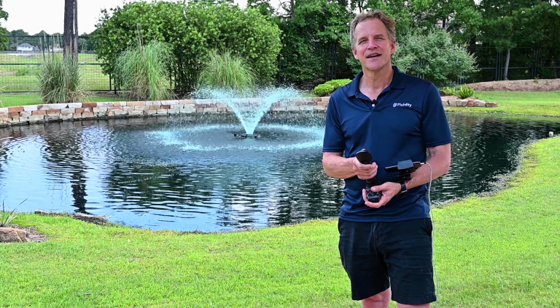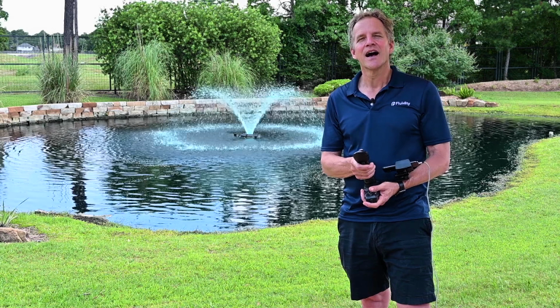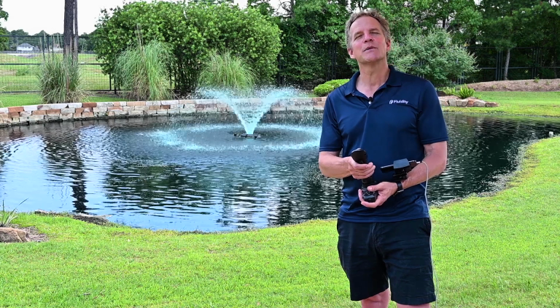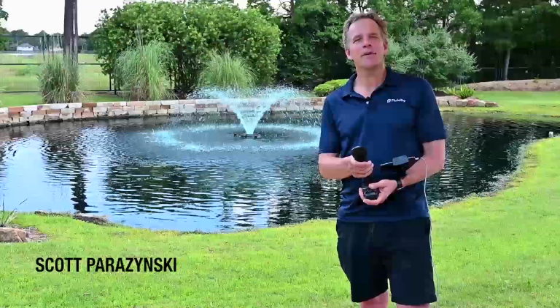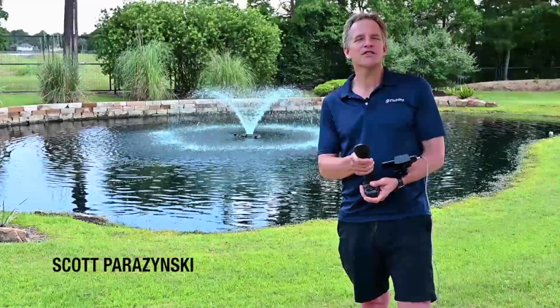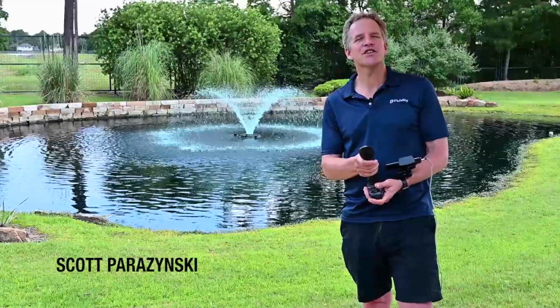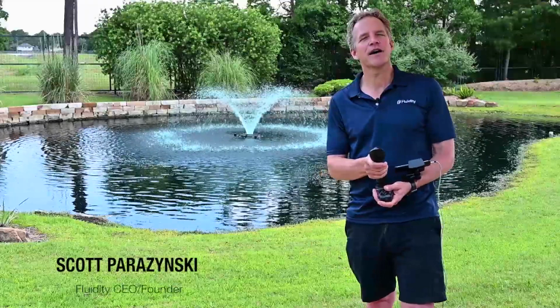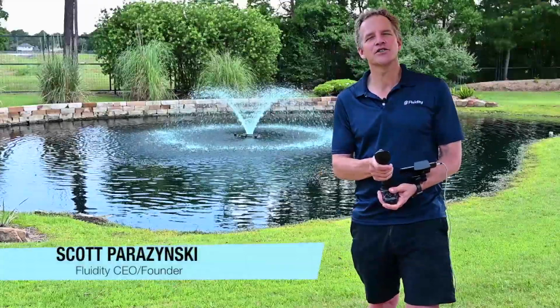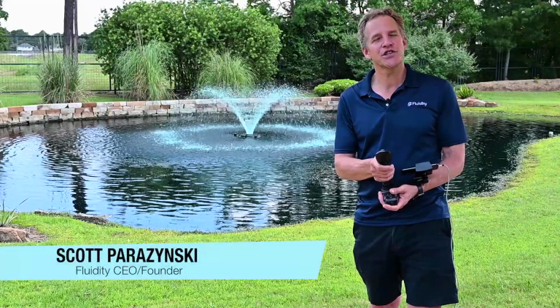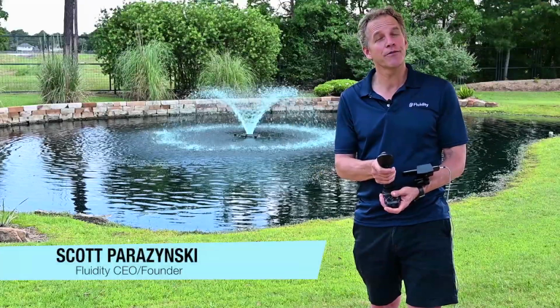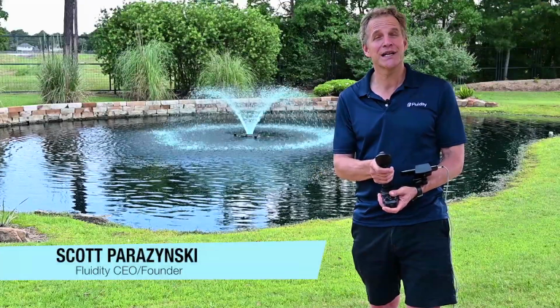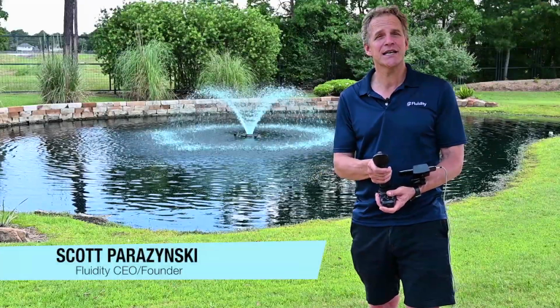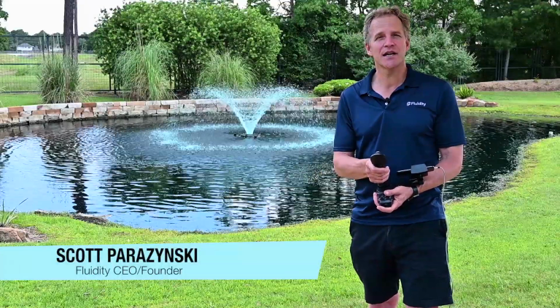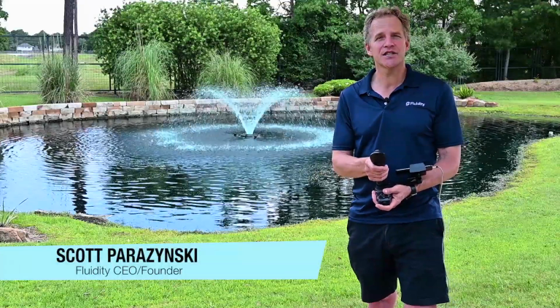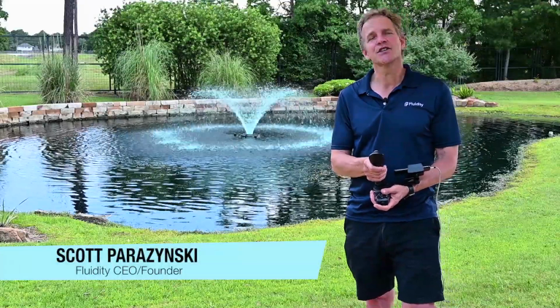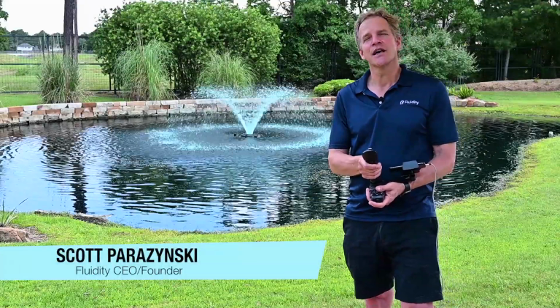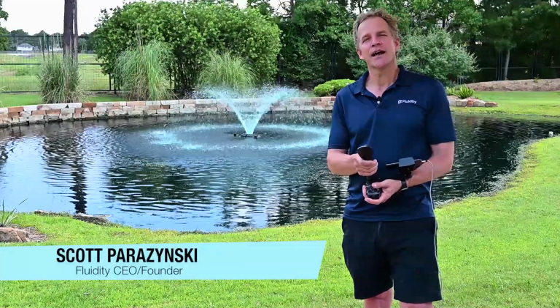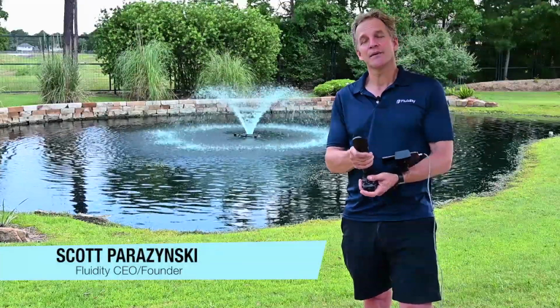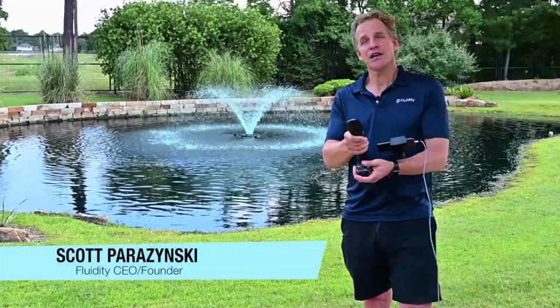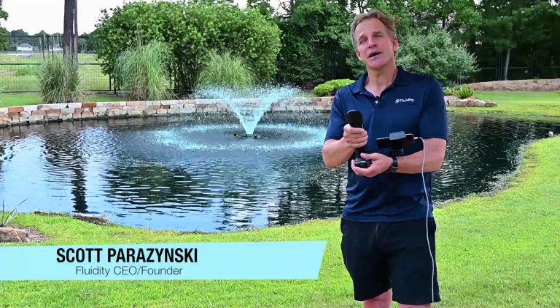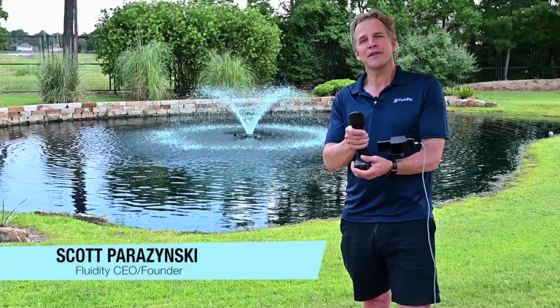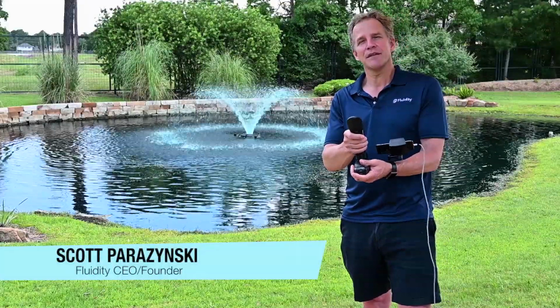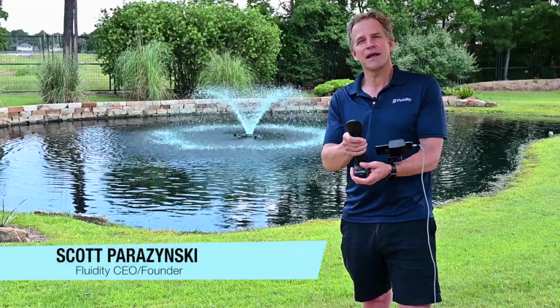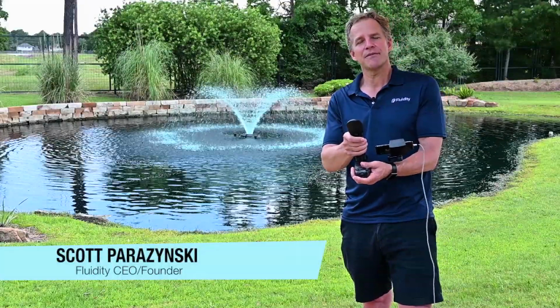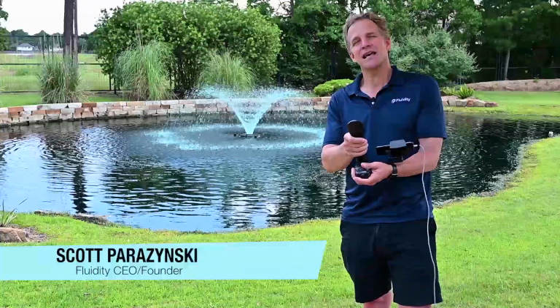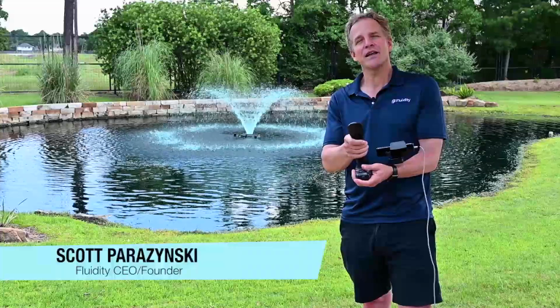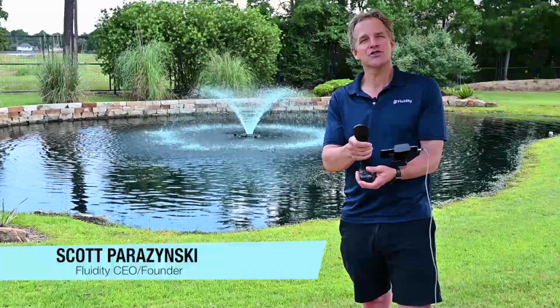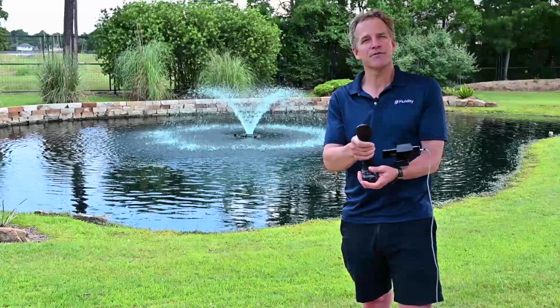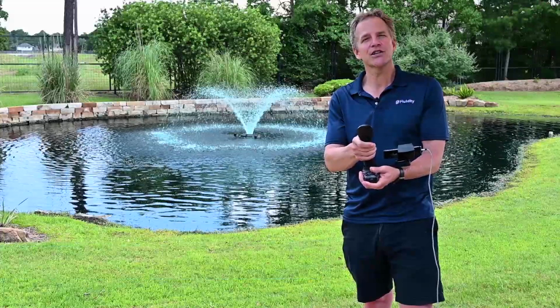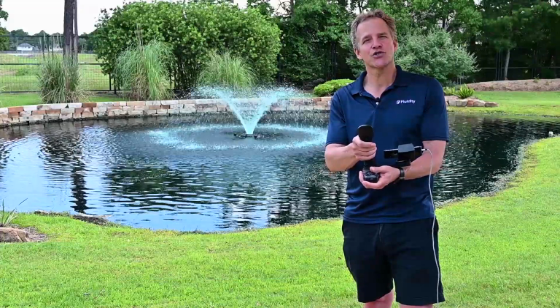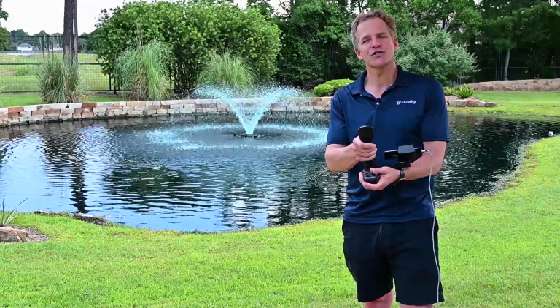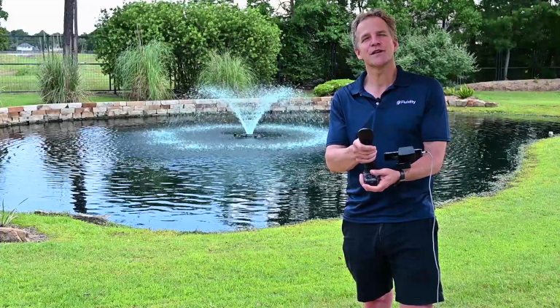Hi, I'm Scott Parazzynski, founder and CEO of Fluidity Technologies, and I'm going to be talking about the FTA Aviator's flight control system today.